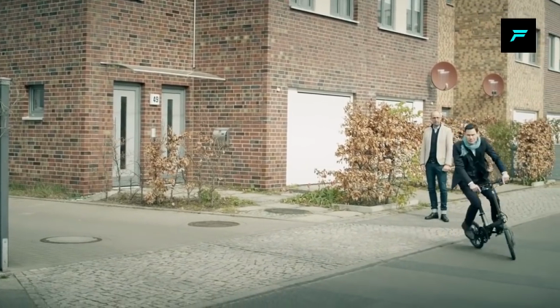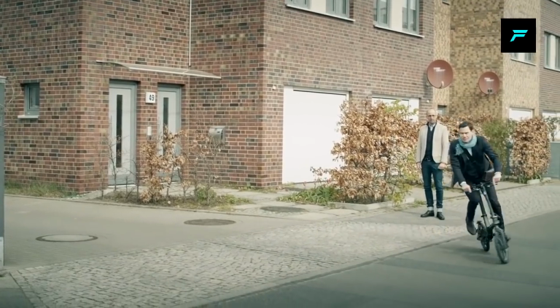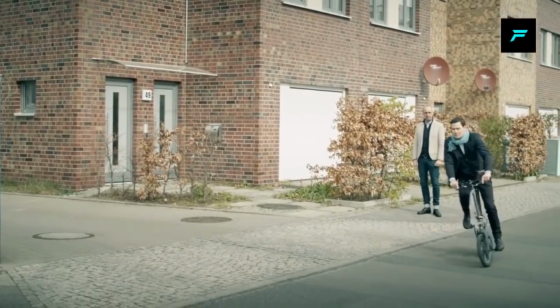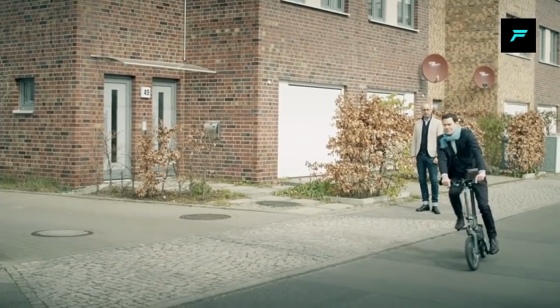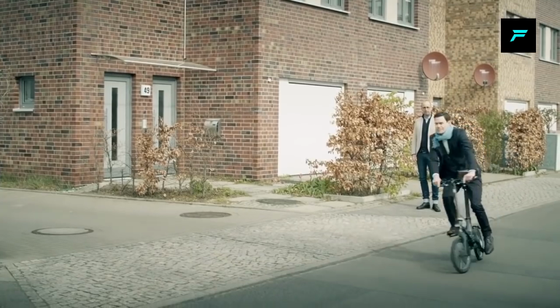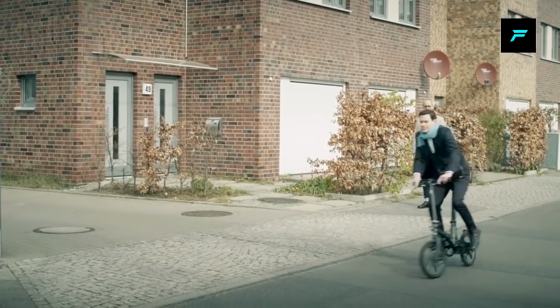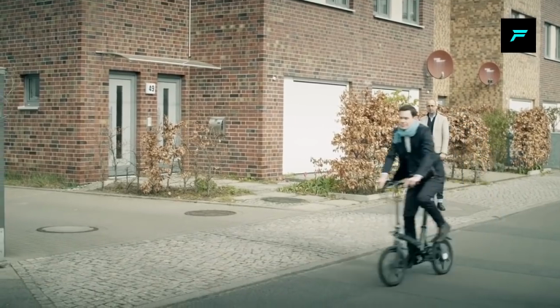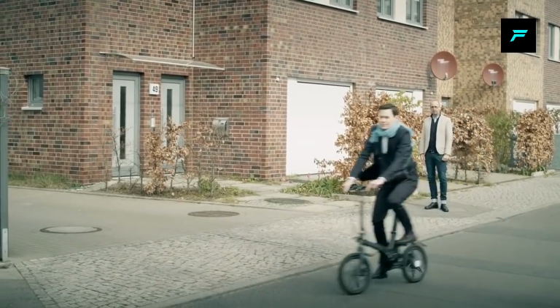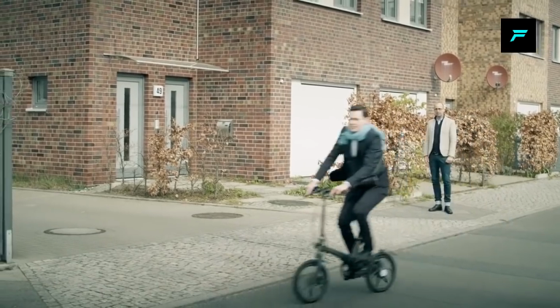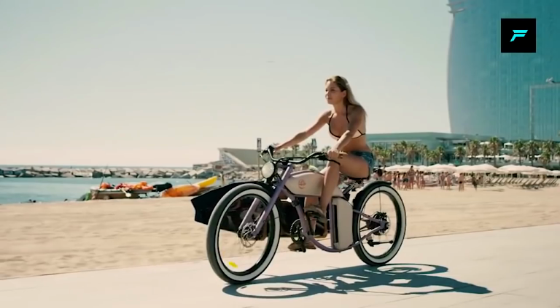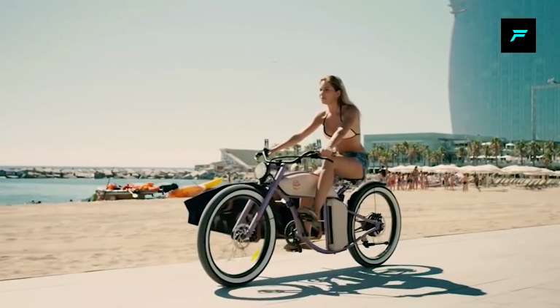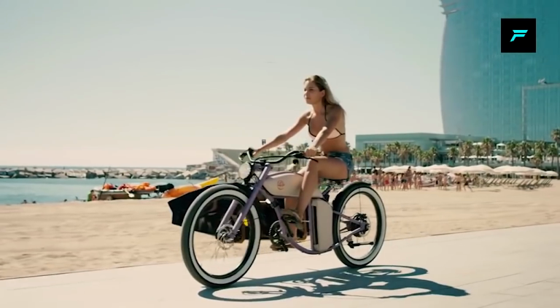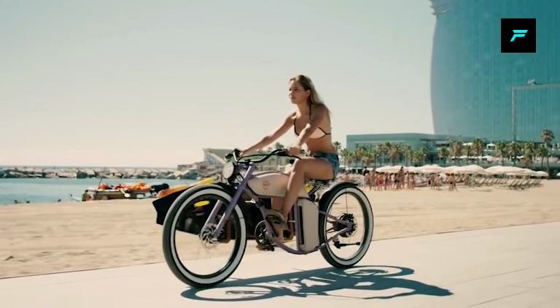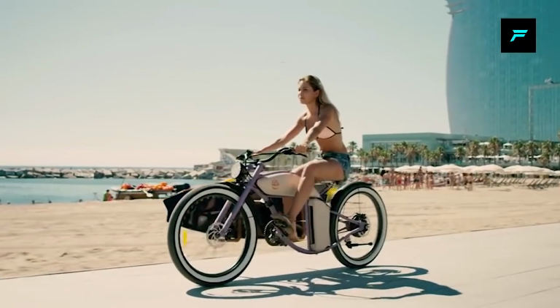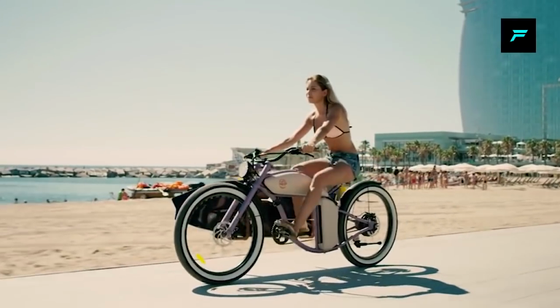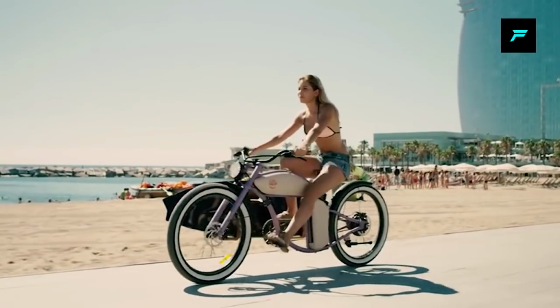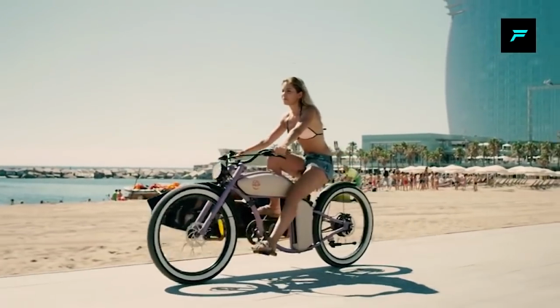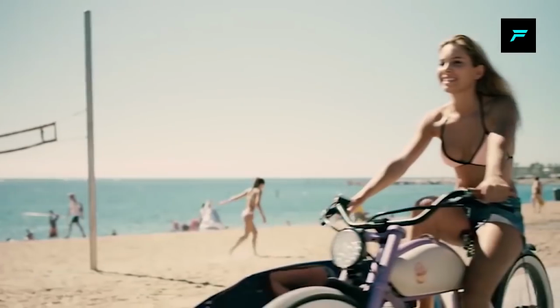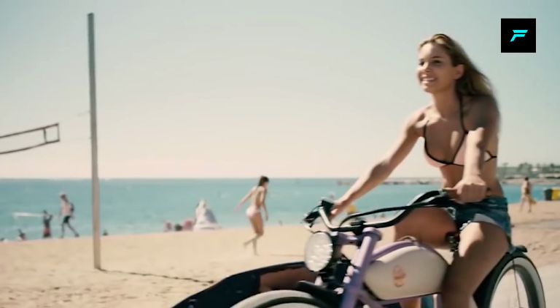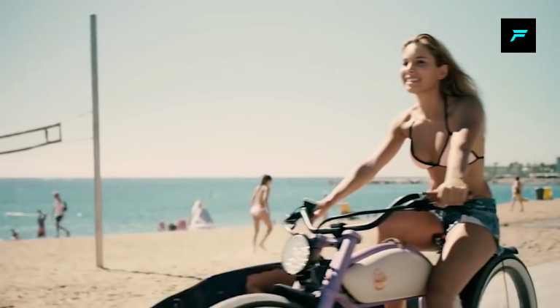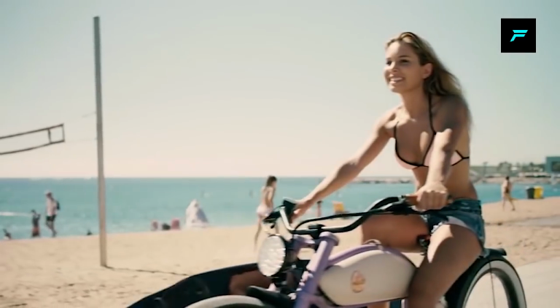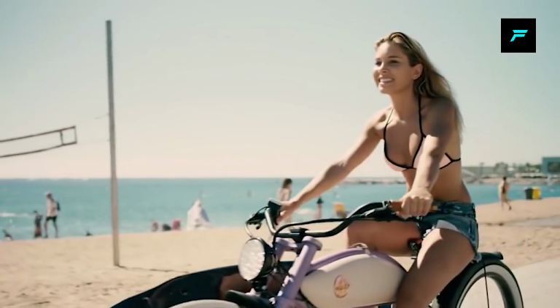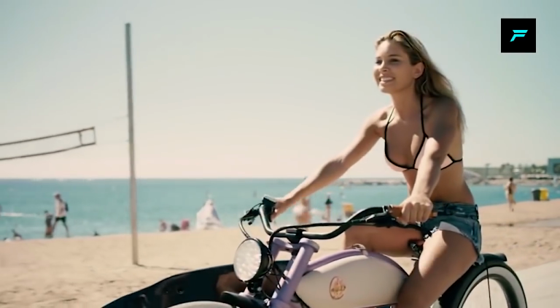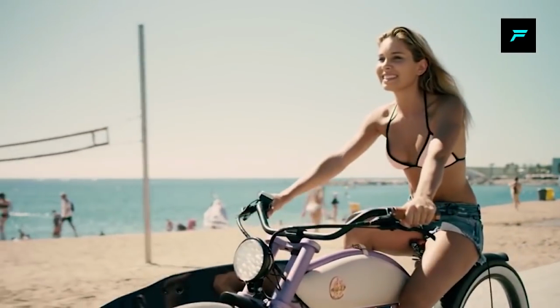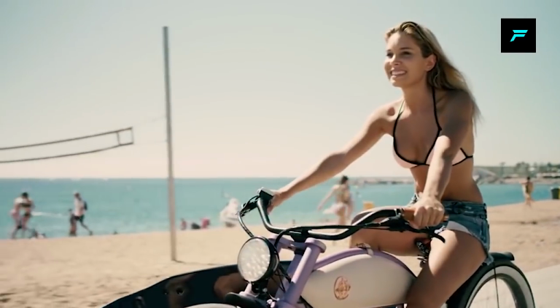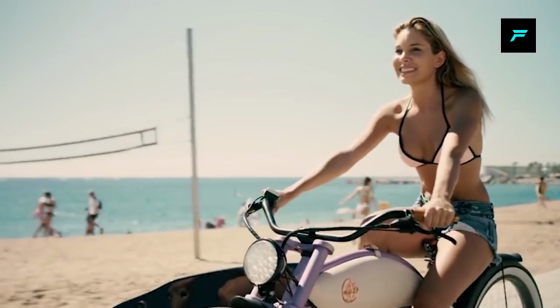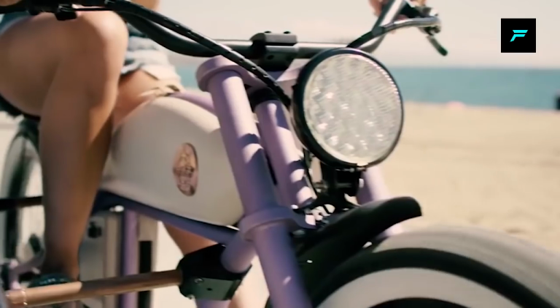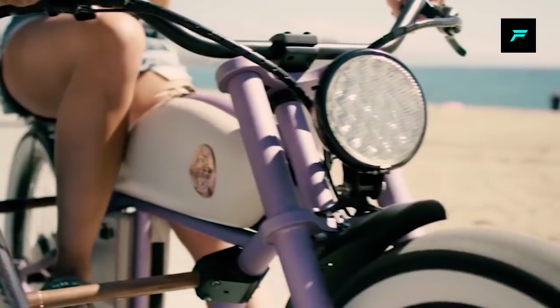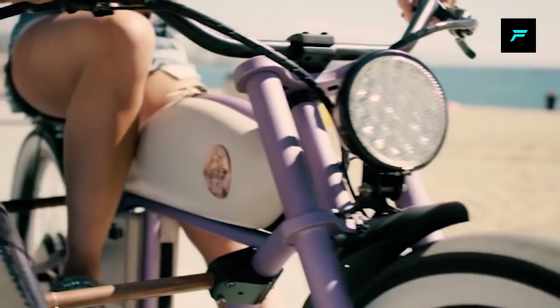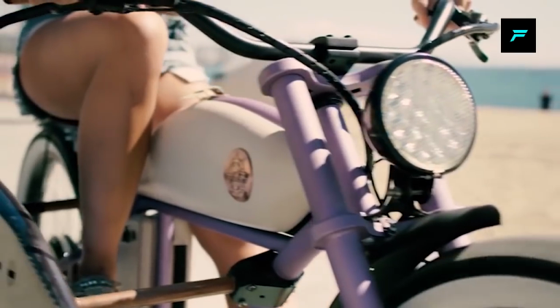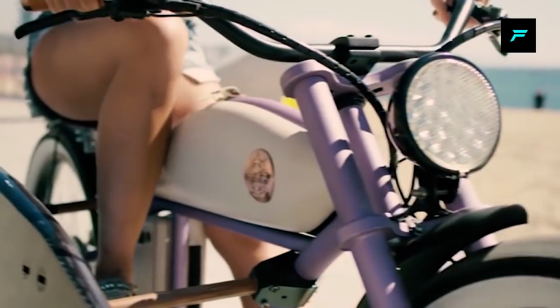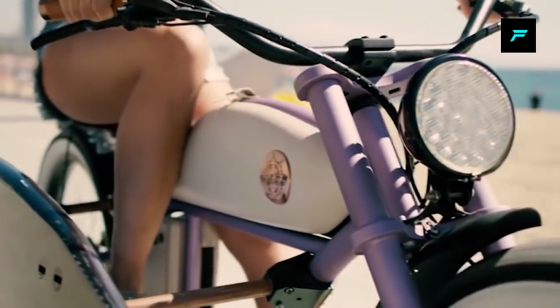We already have a video about electric bicycles, so you can see that video in the description.